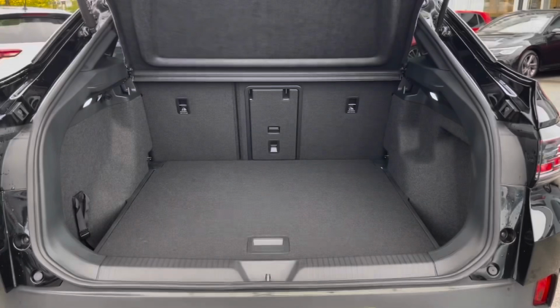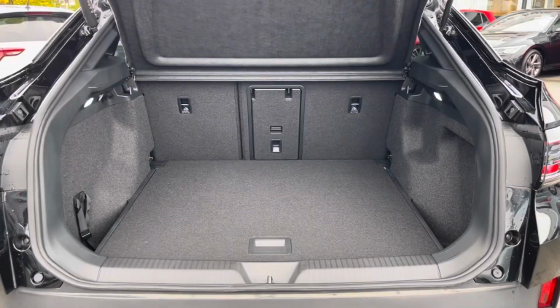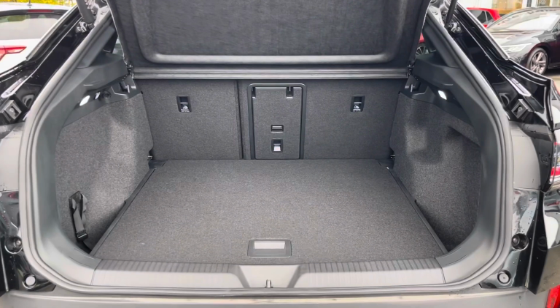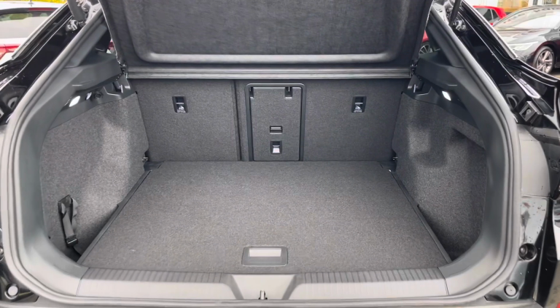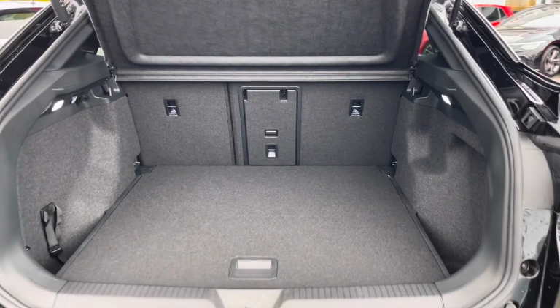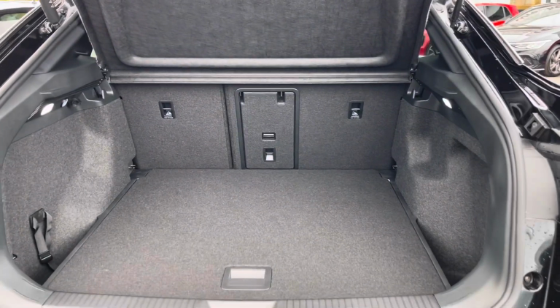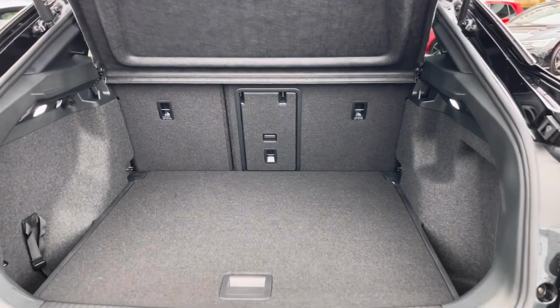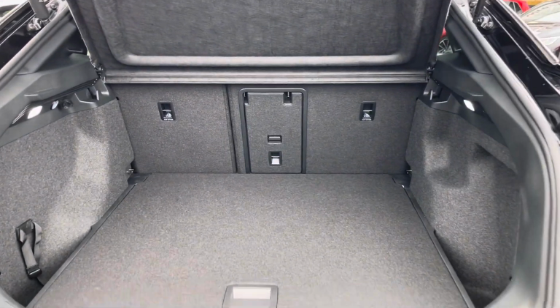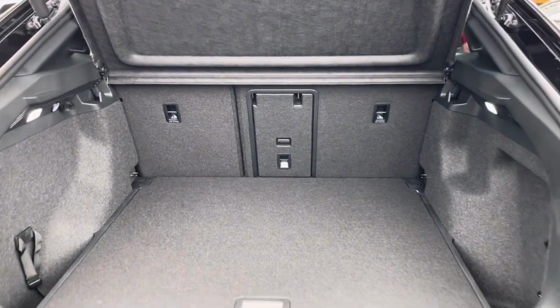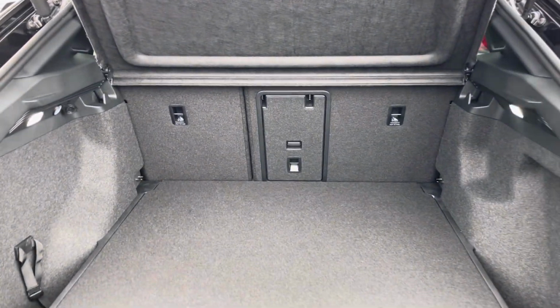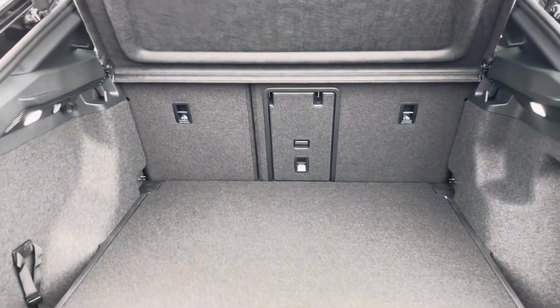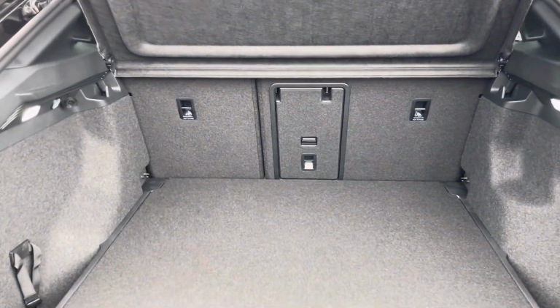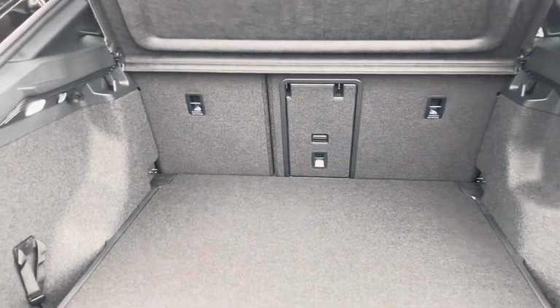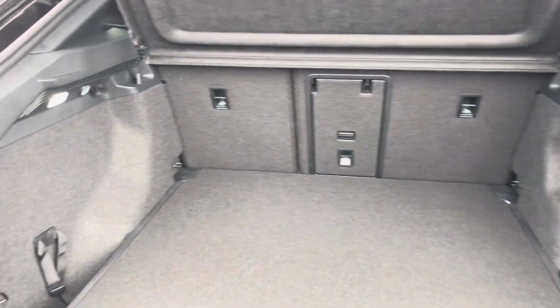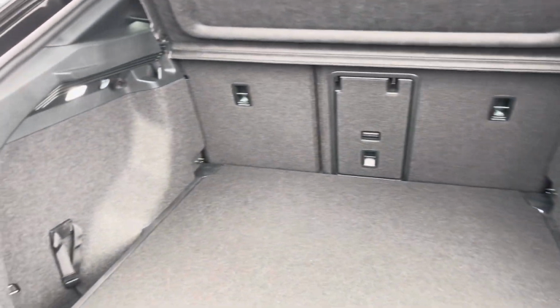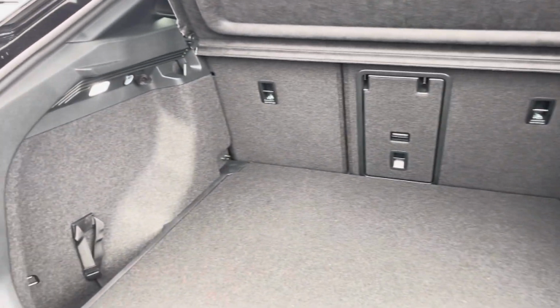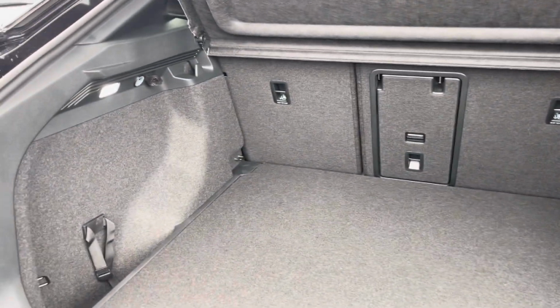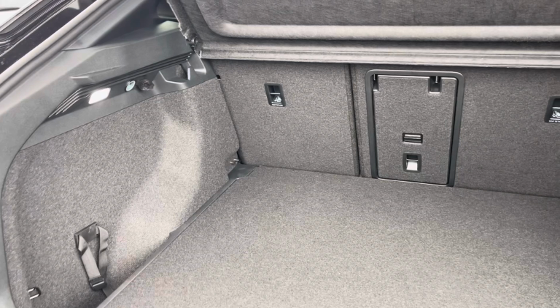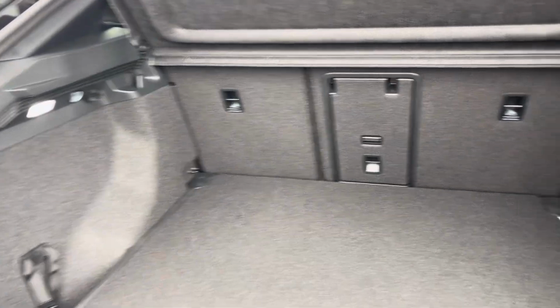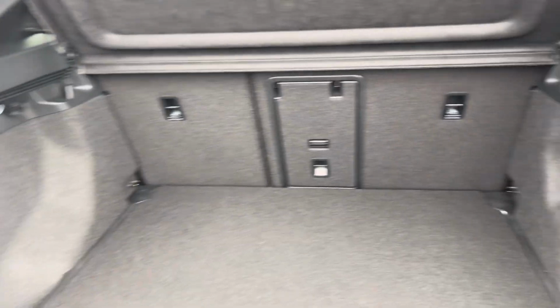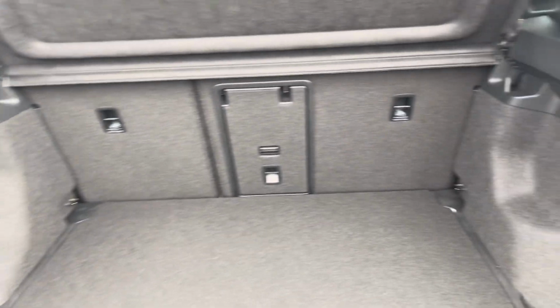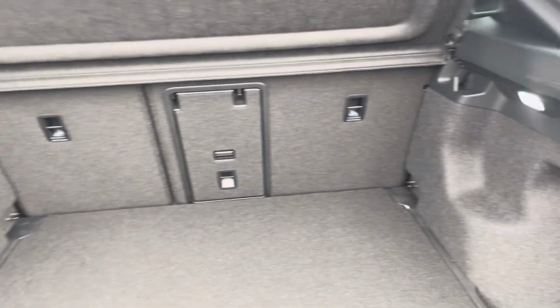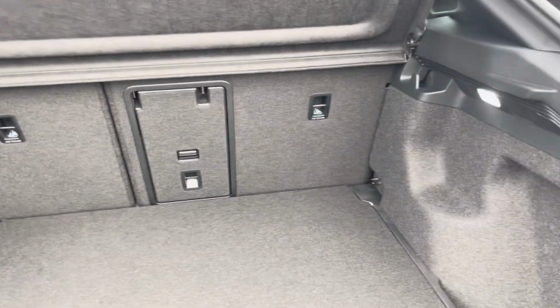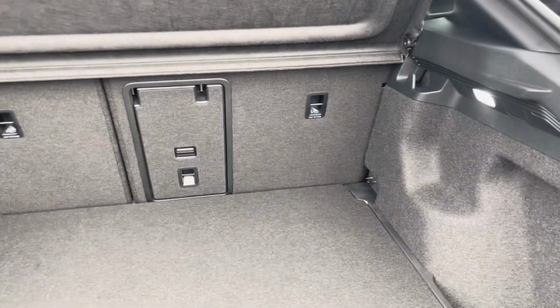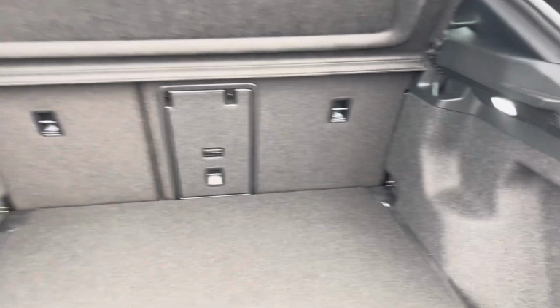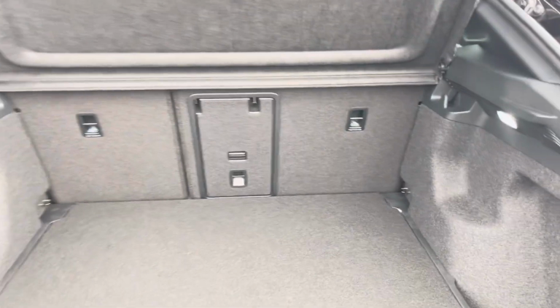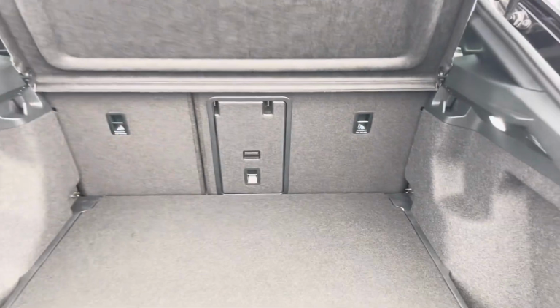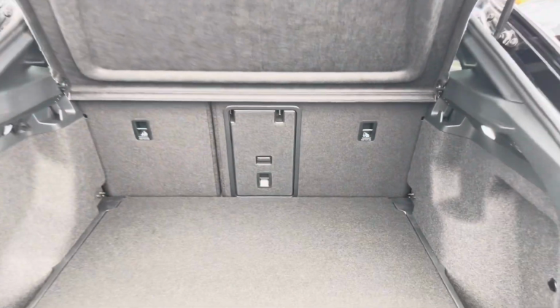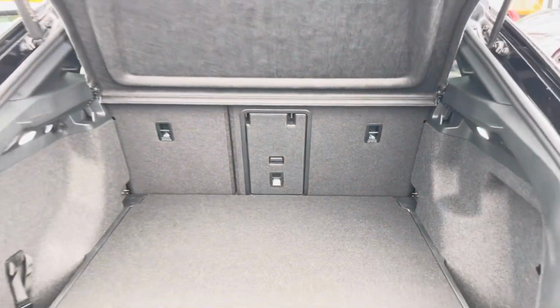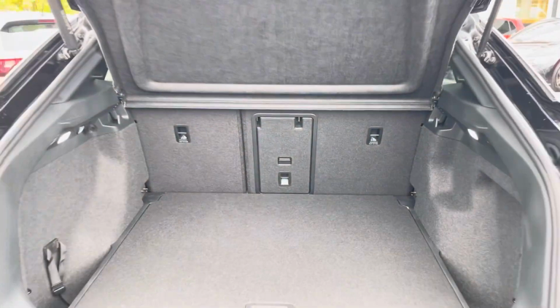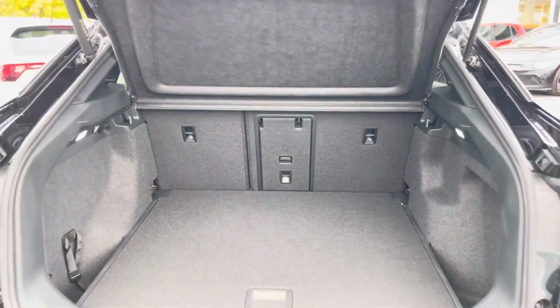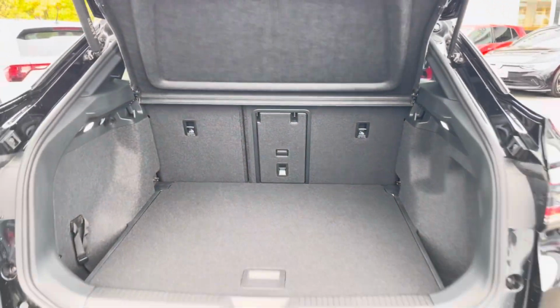Coming into the boot, you'll find the ID5 offers generous space for everyday use, with folding rear seats, a privacy screen, and shopping bag hooks.